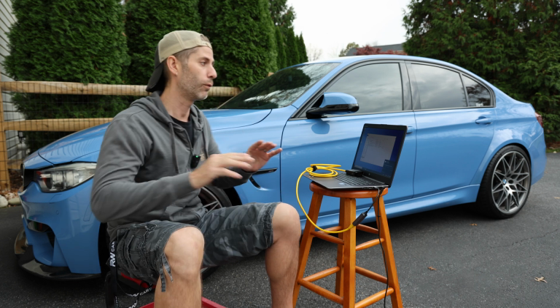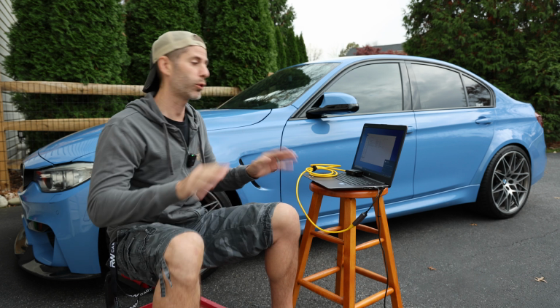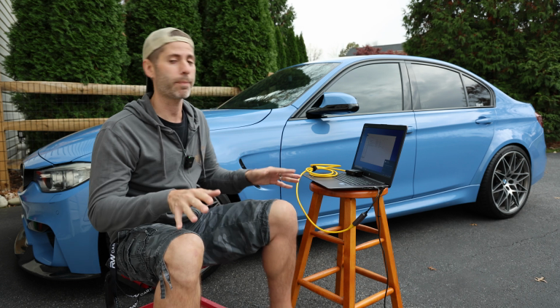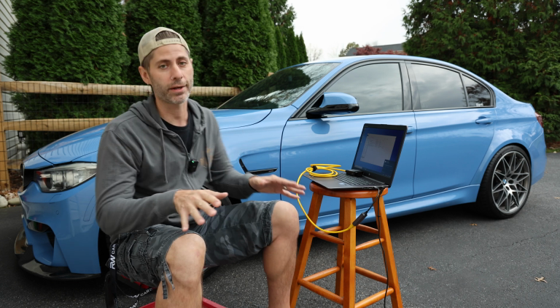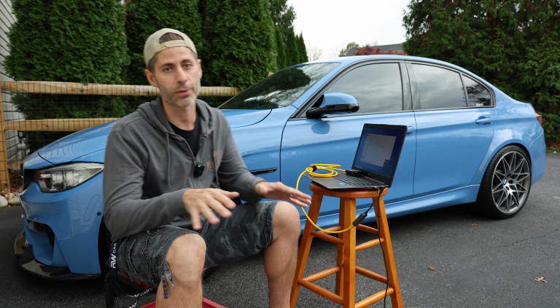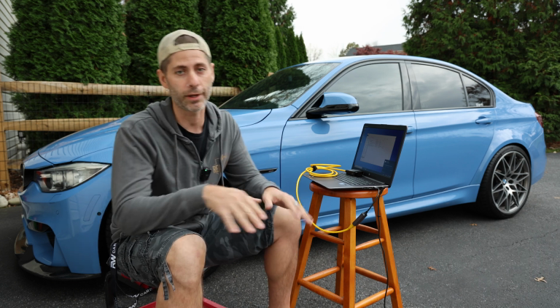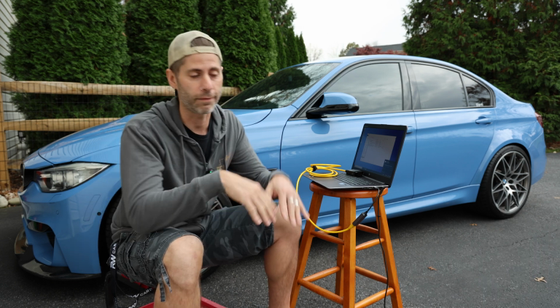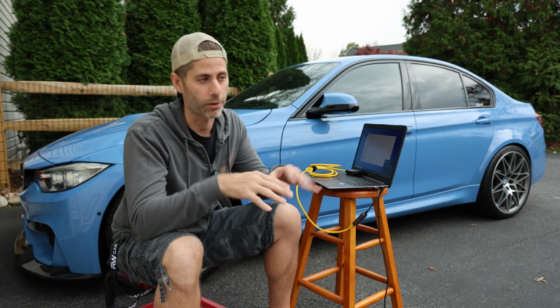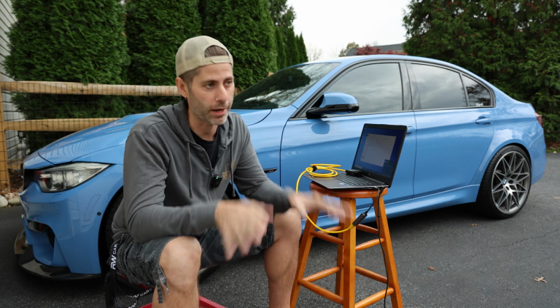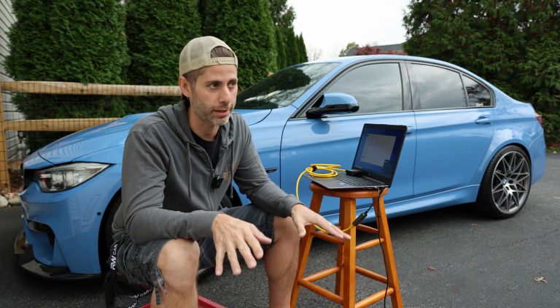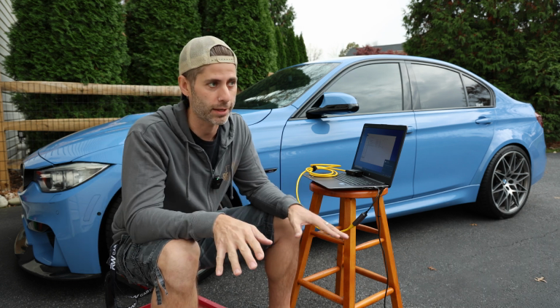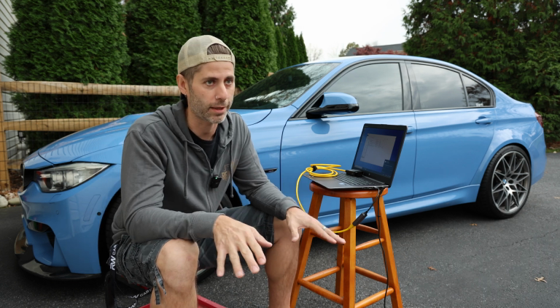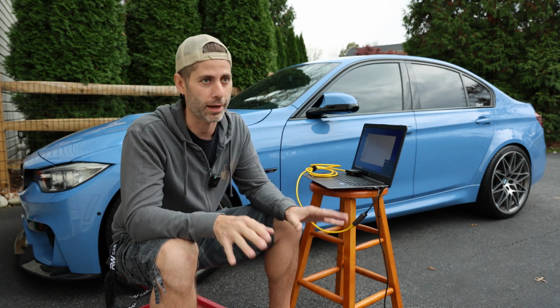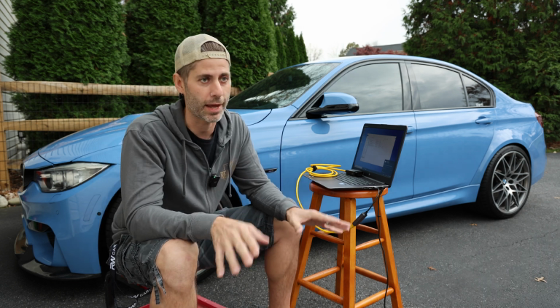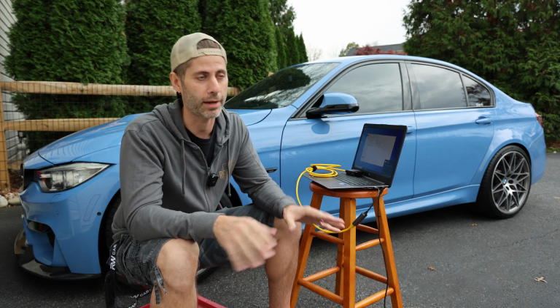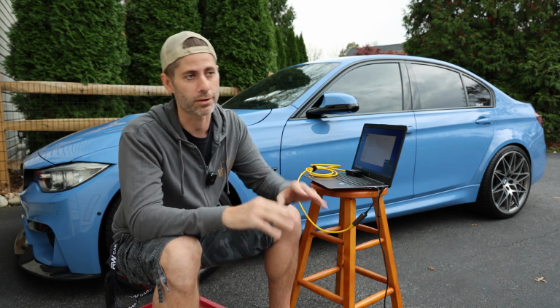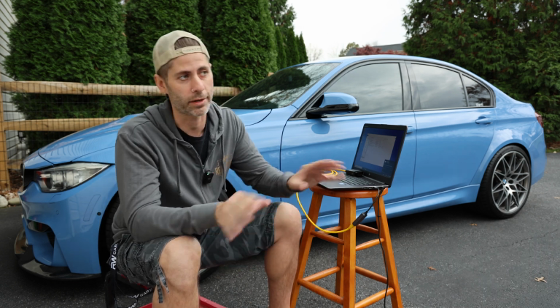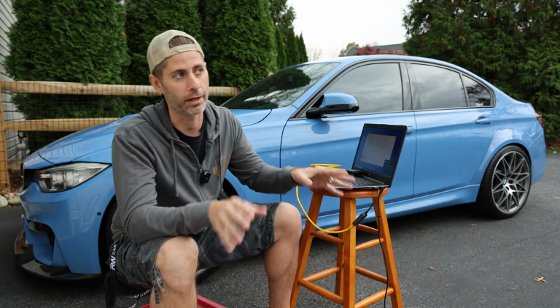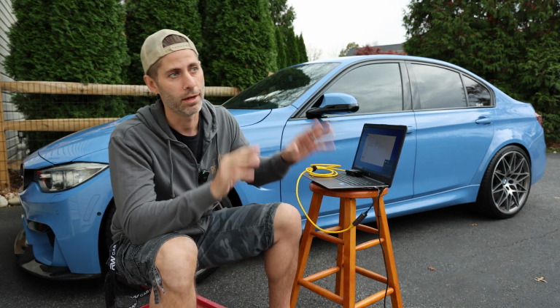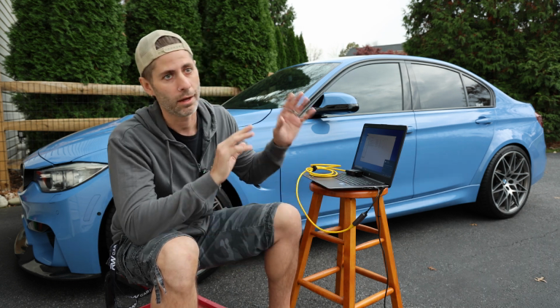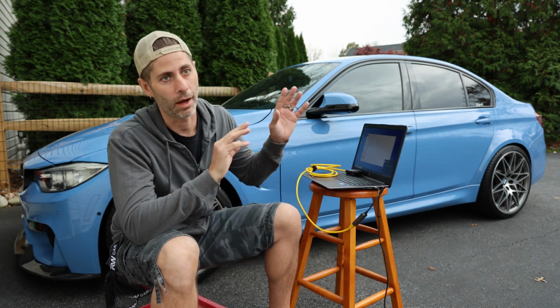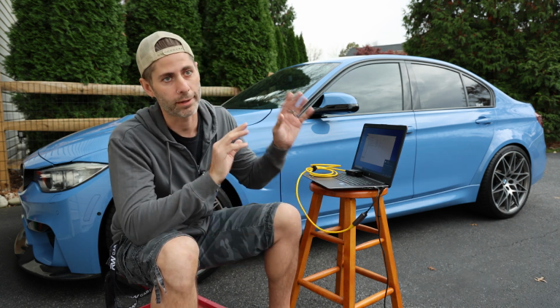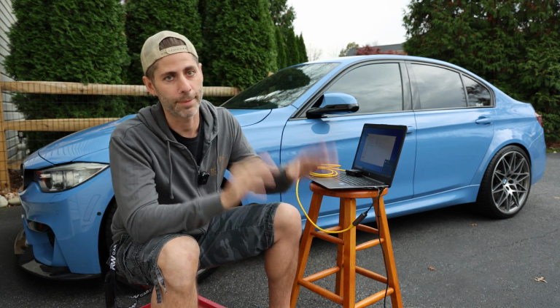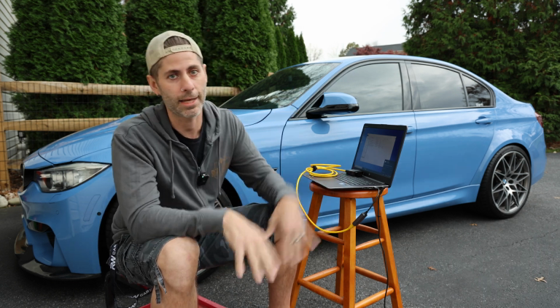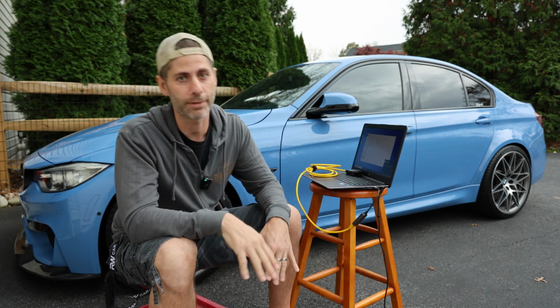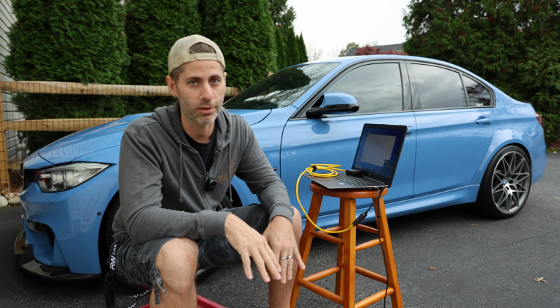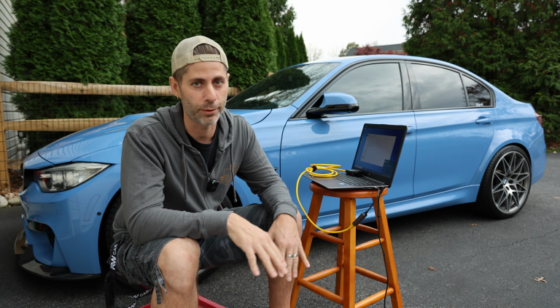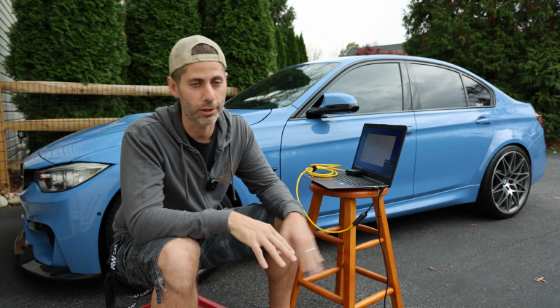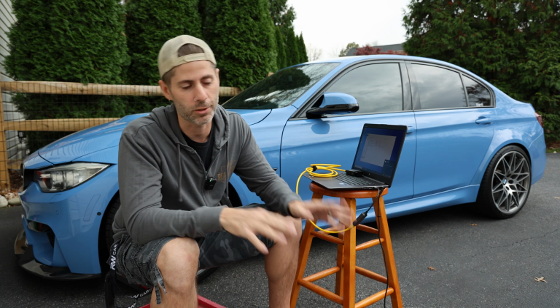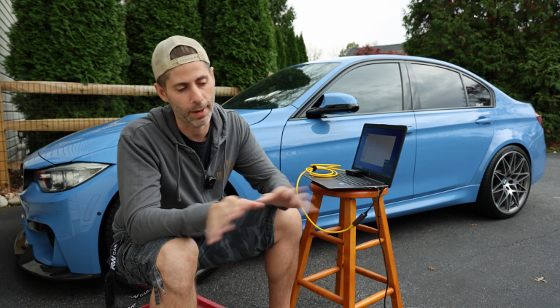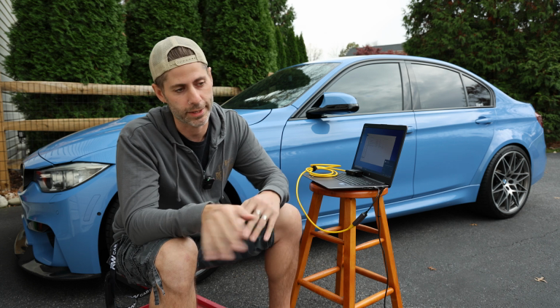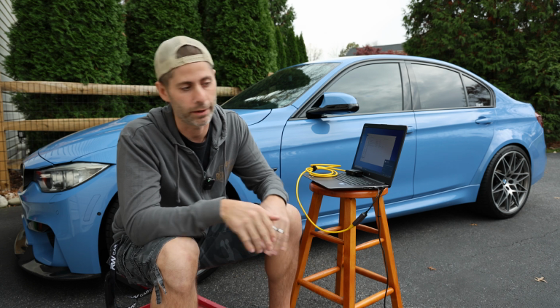Real quick backstory, and if you're not into this kind of thing, I get it — timestamps as always, you can just bounce ahead.